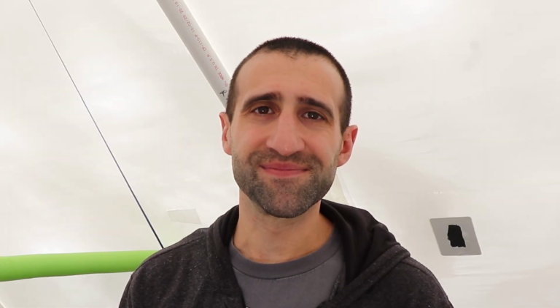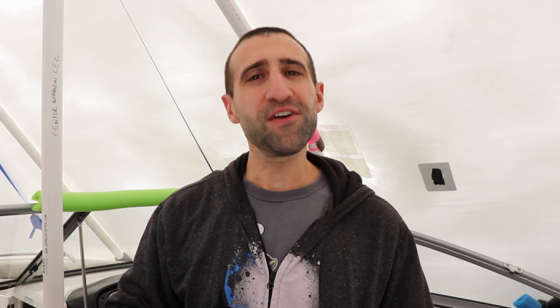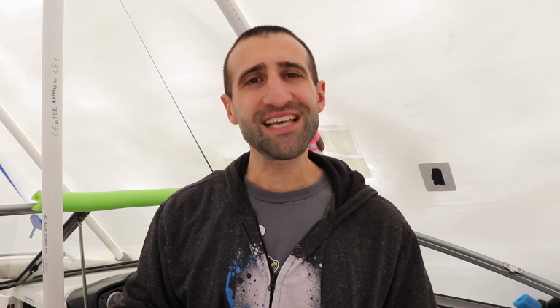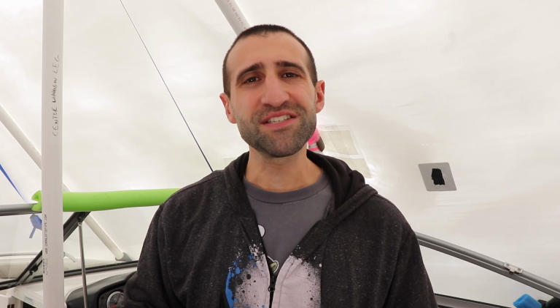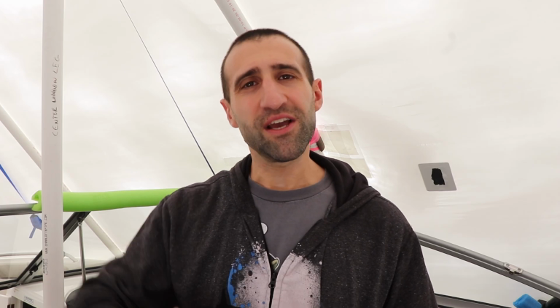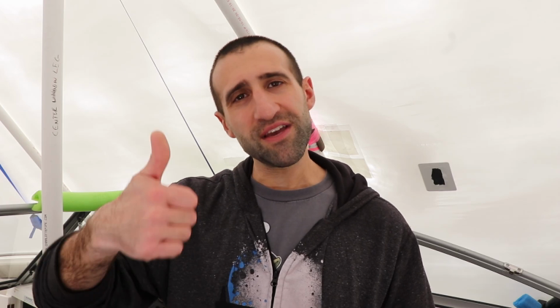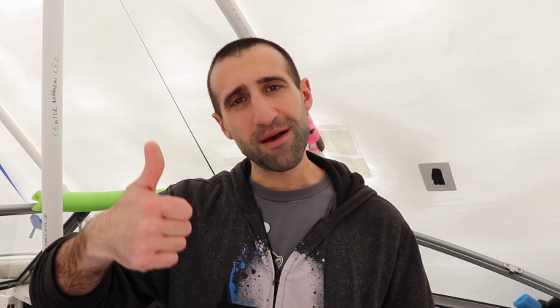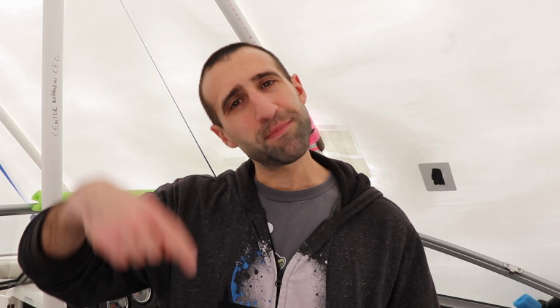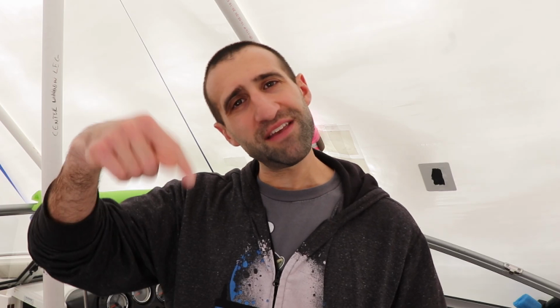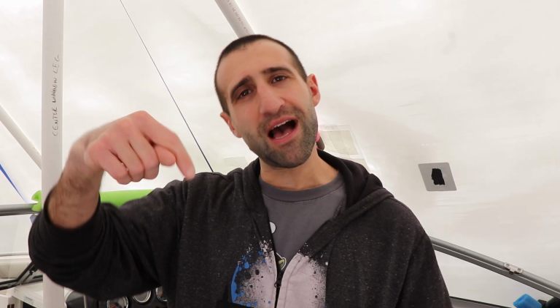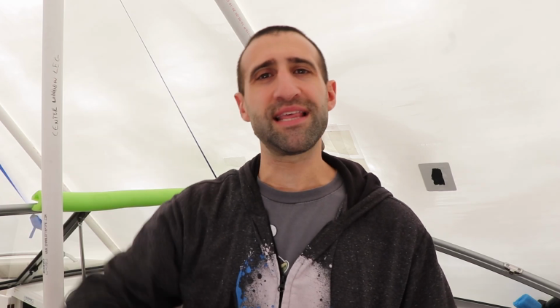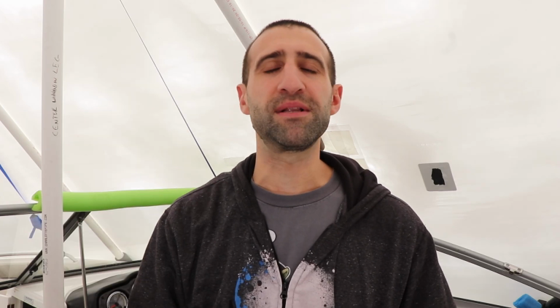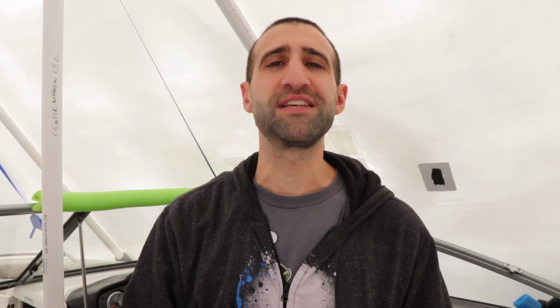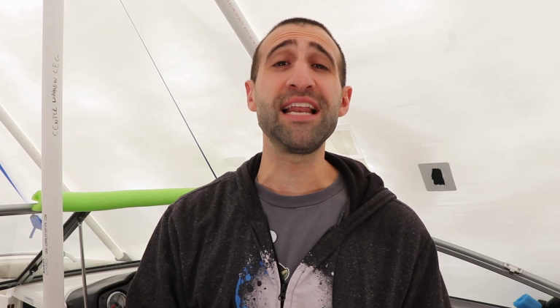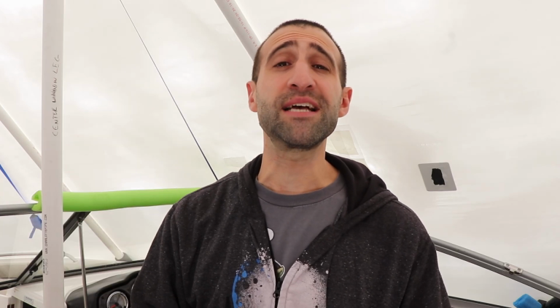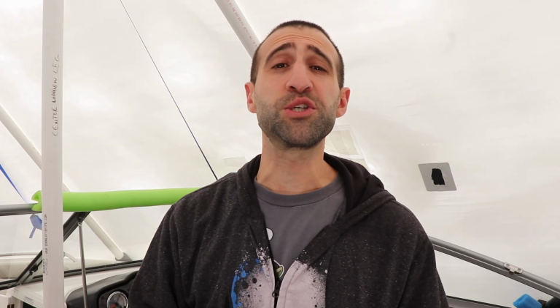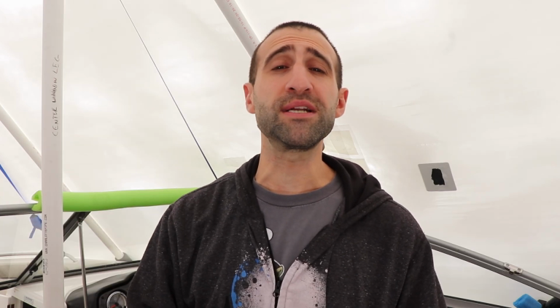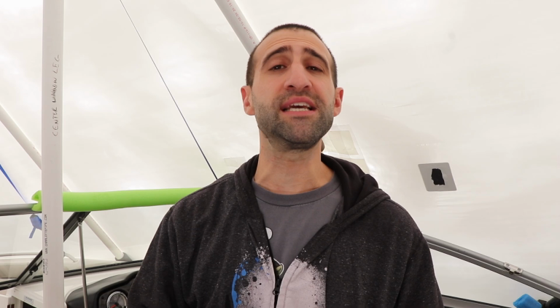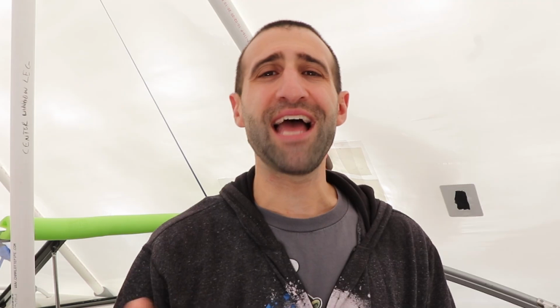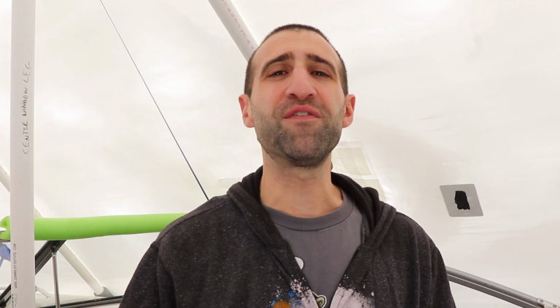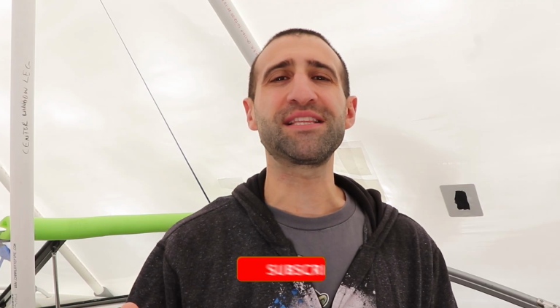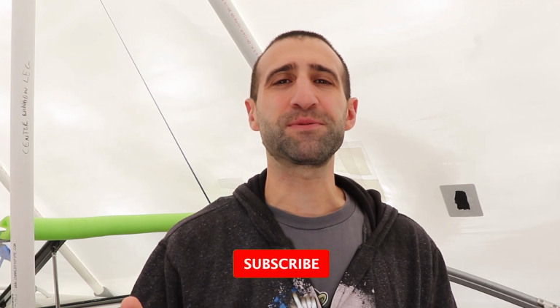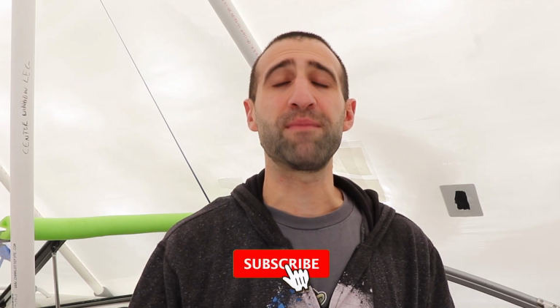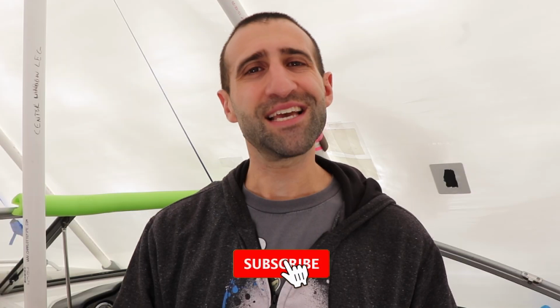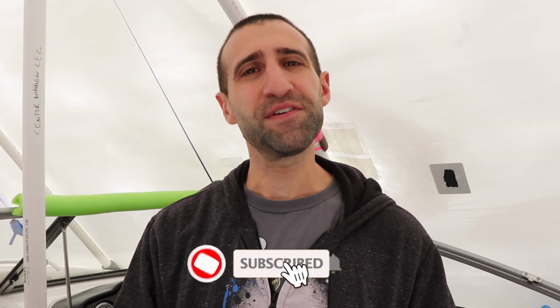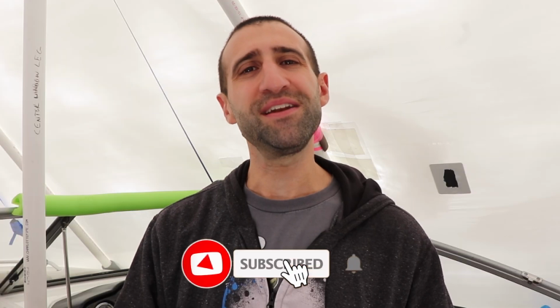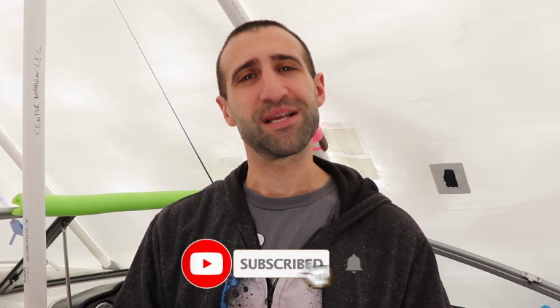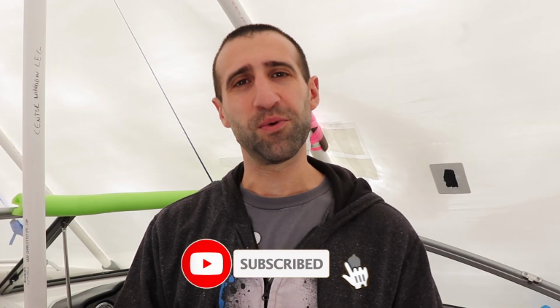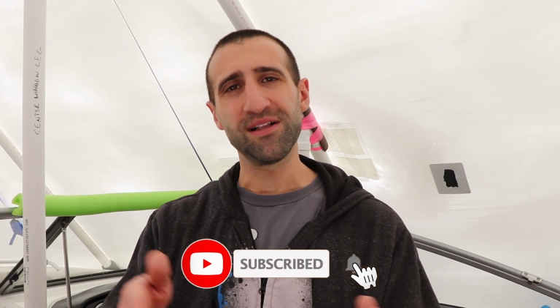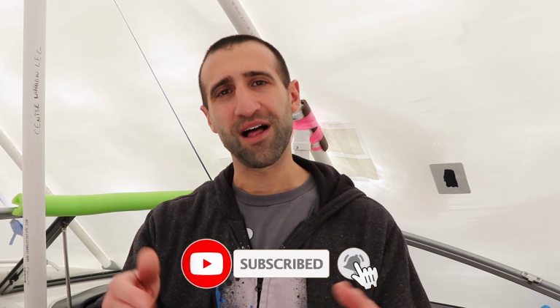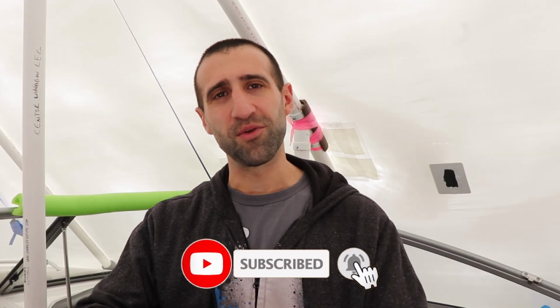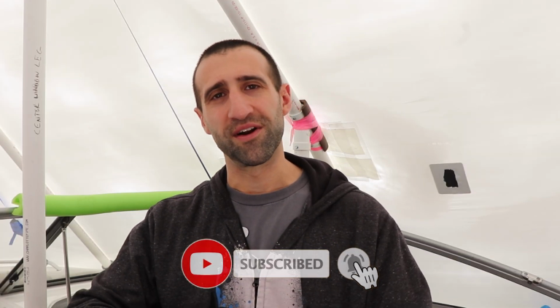If you guys like this video, give a thumbs up, leave a comment down below if there's anything else that you want to see, and don't forget to subscribe. Thanks everyone, and I'll see you all on the water.